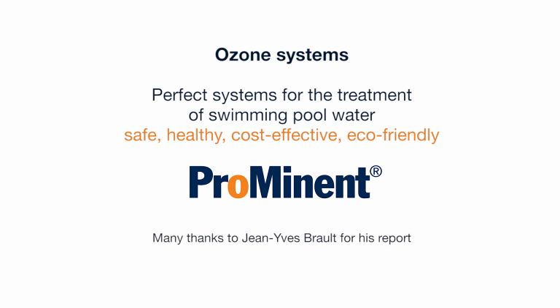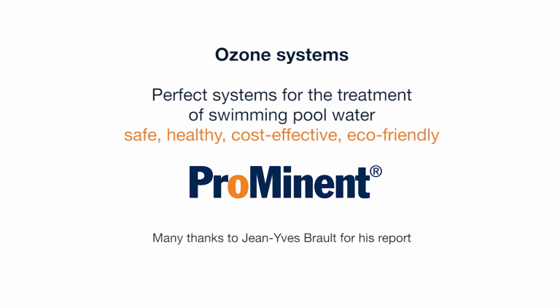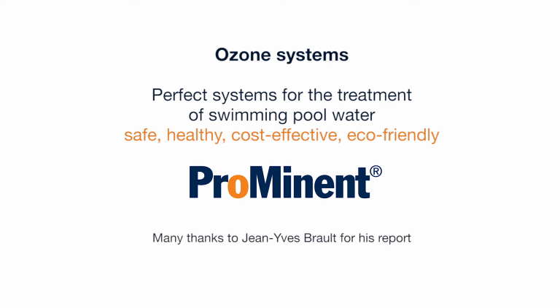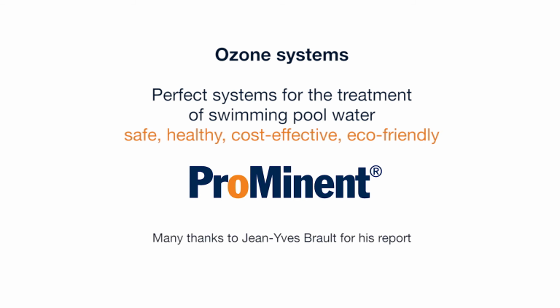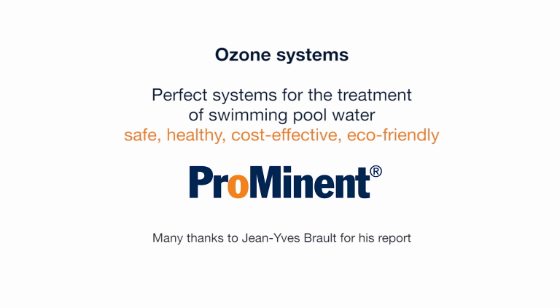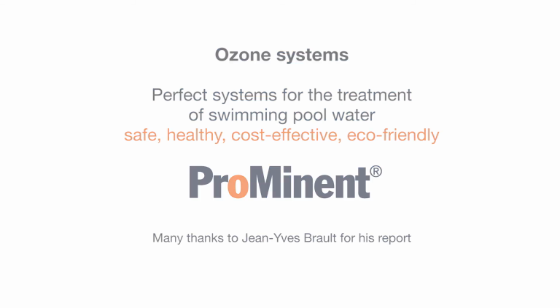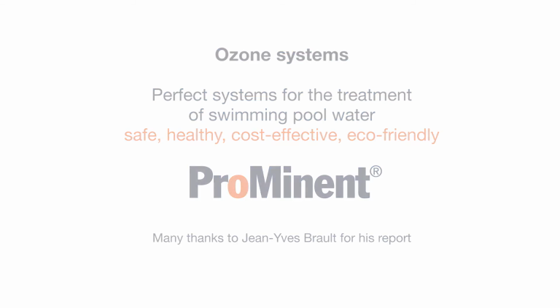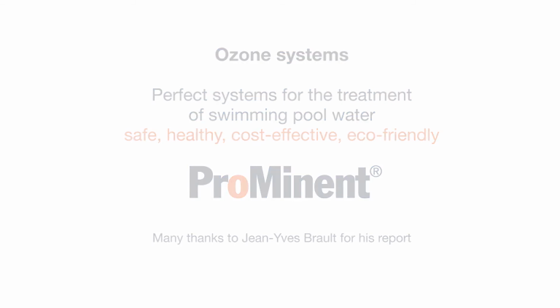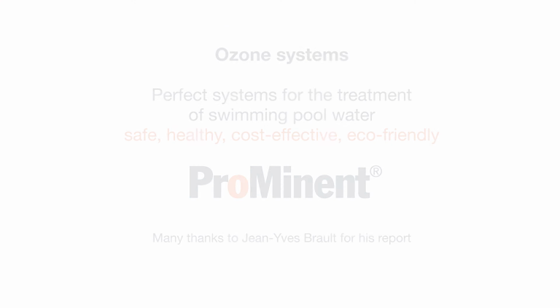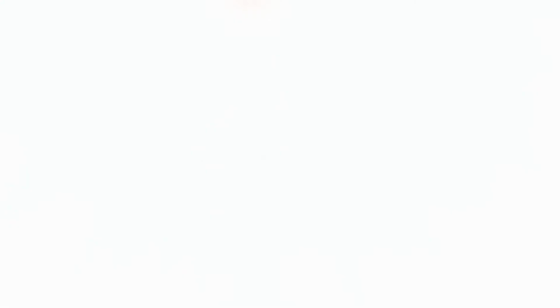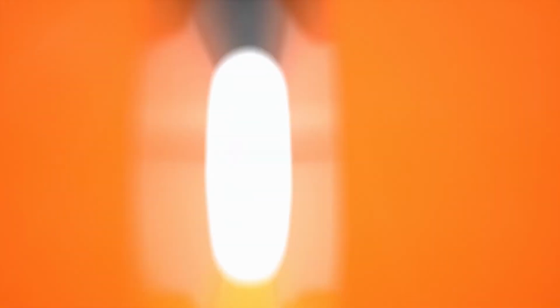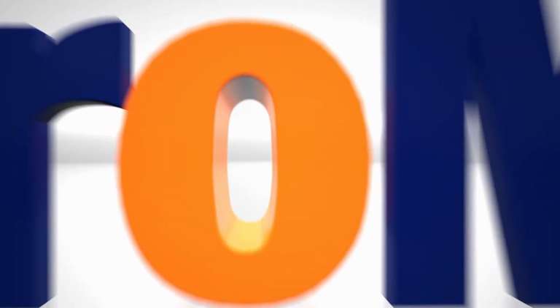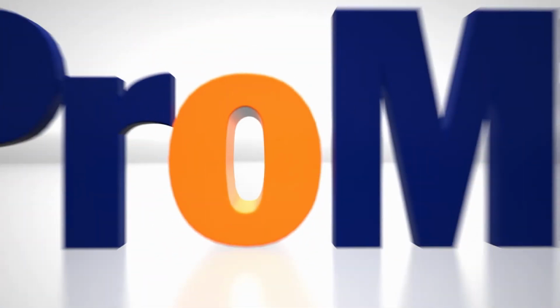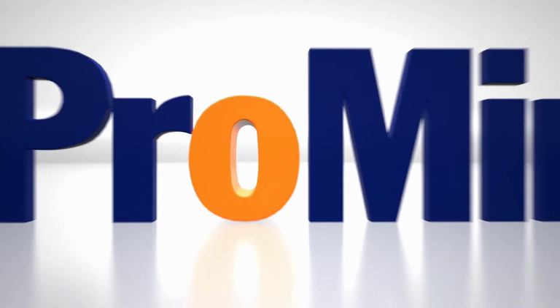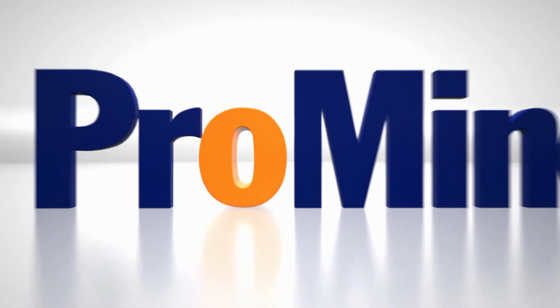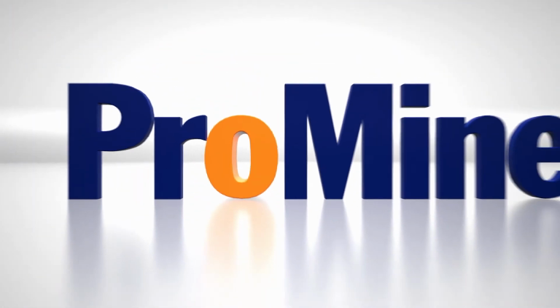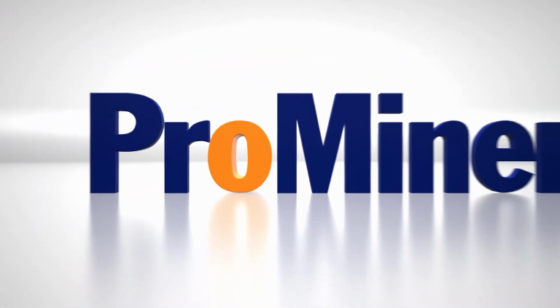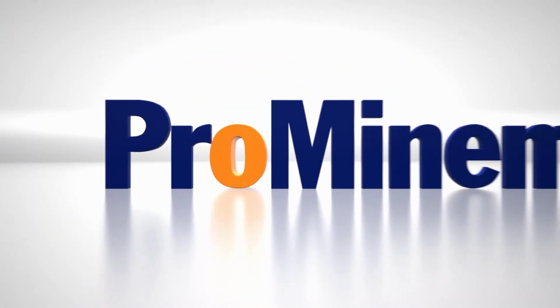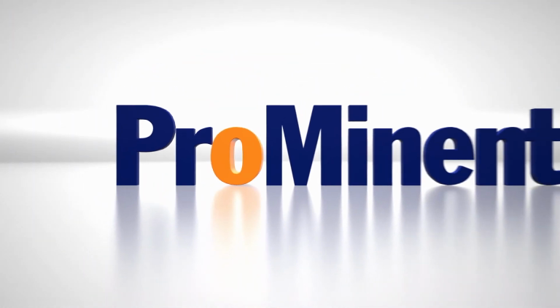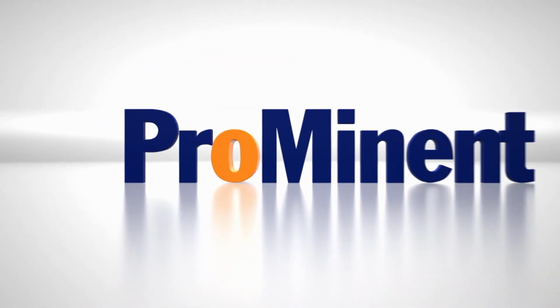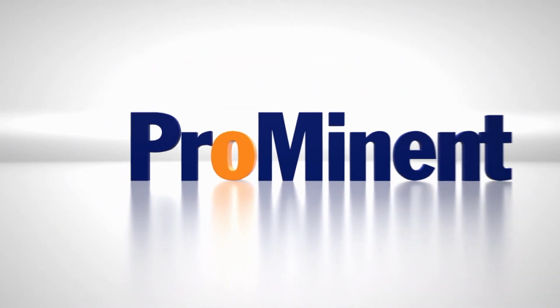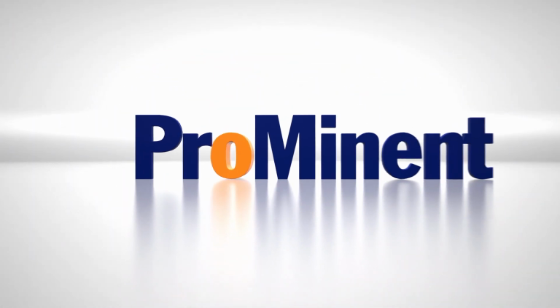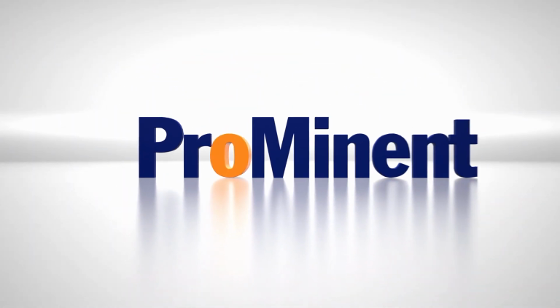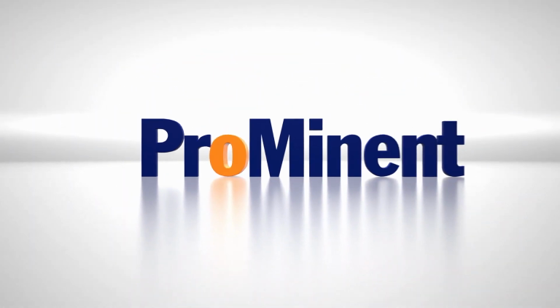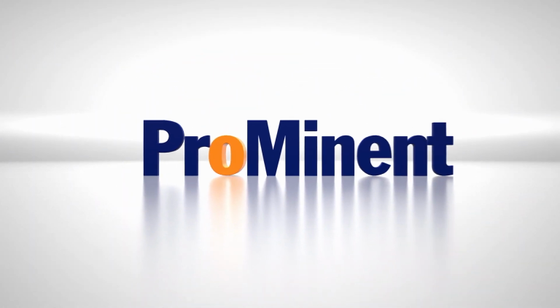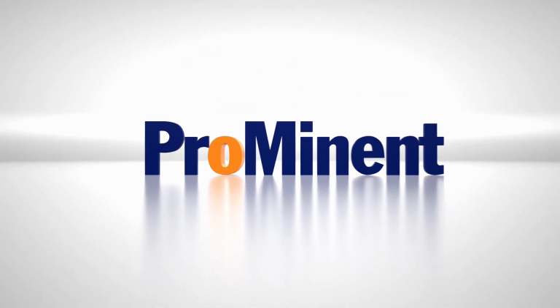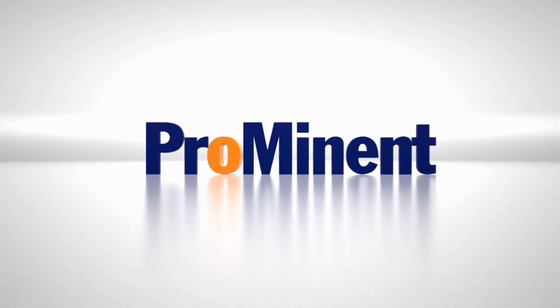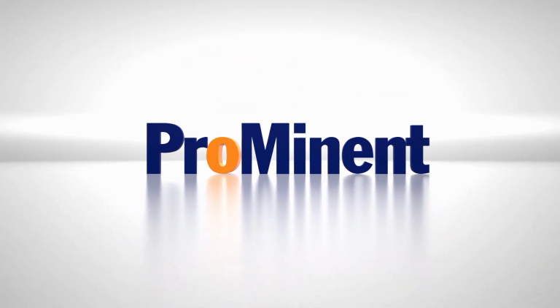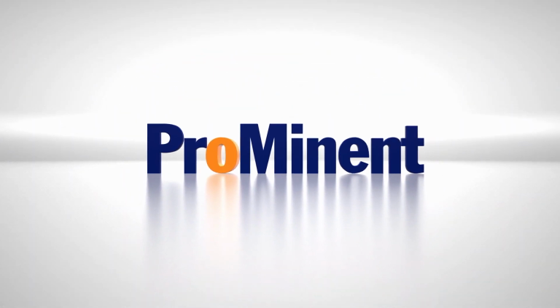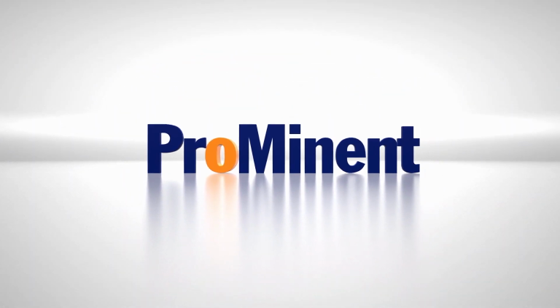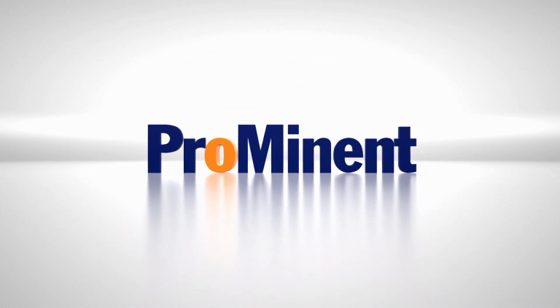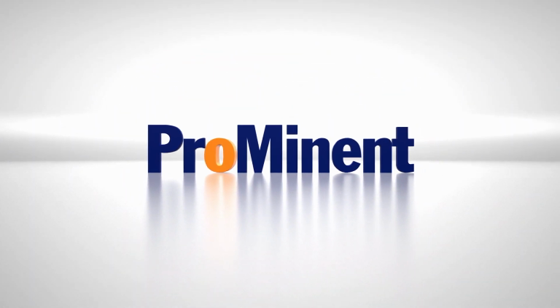Prominent. For more than 50 years, your experts in metering technology and water treatment.